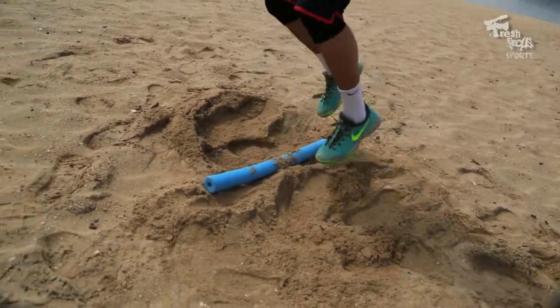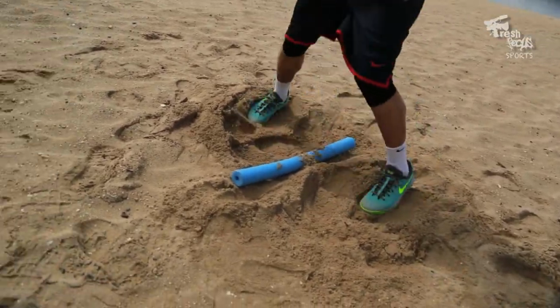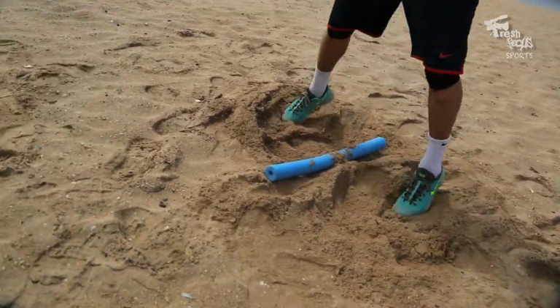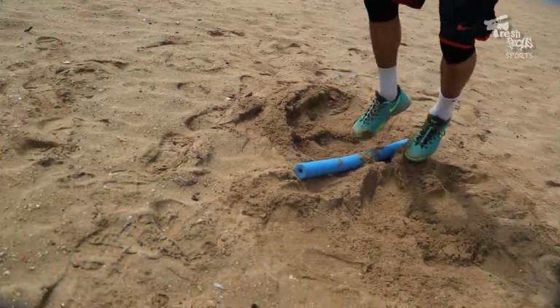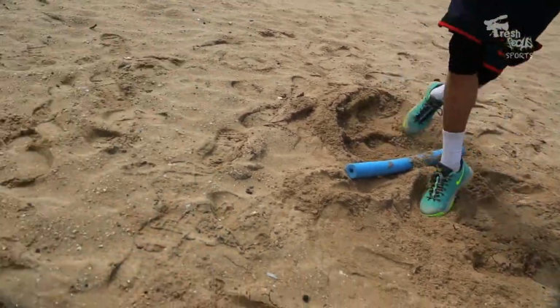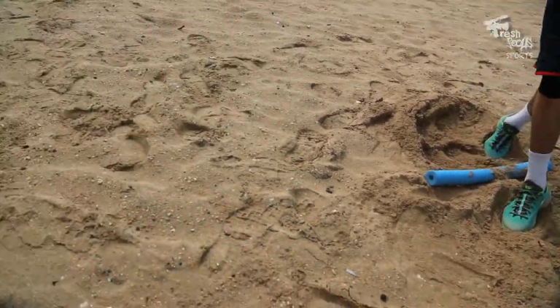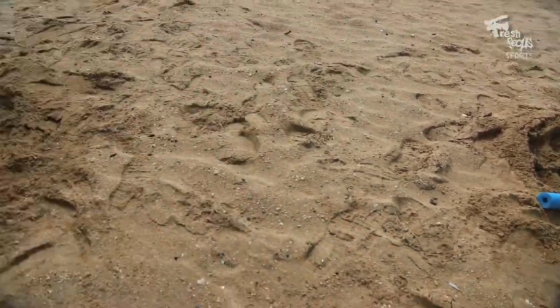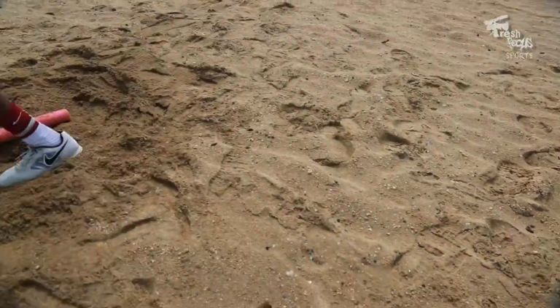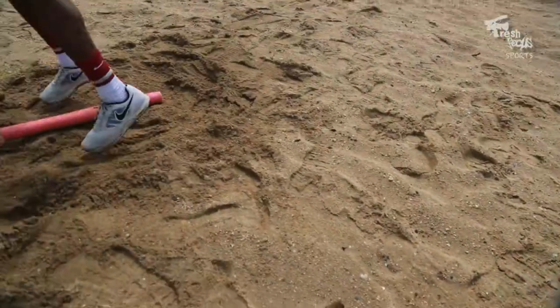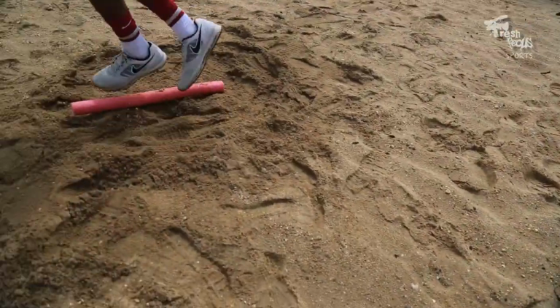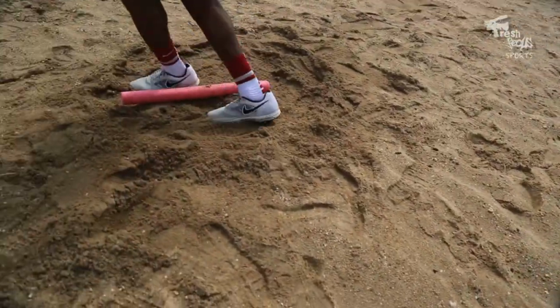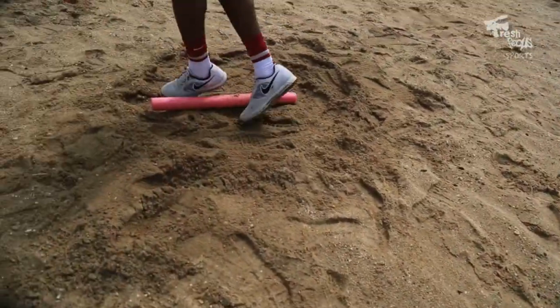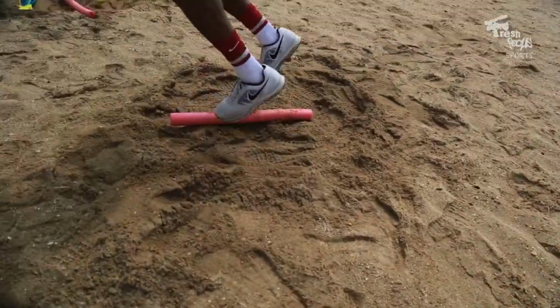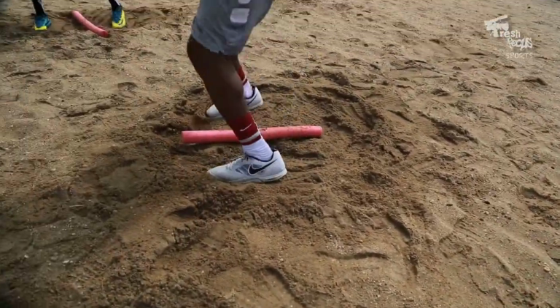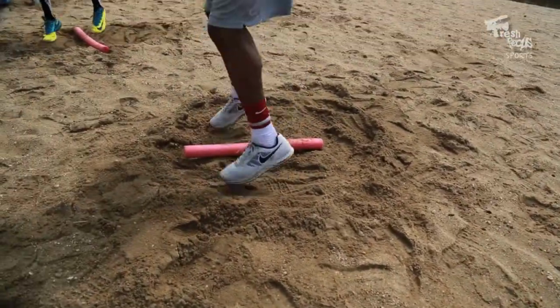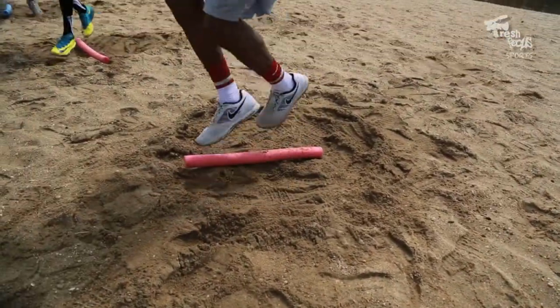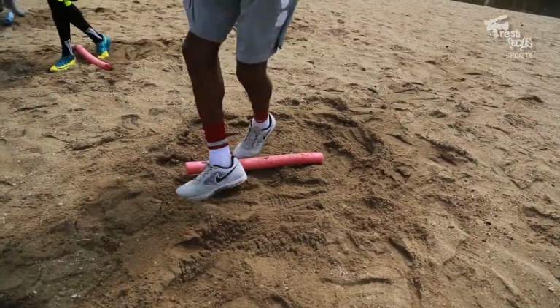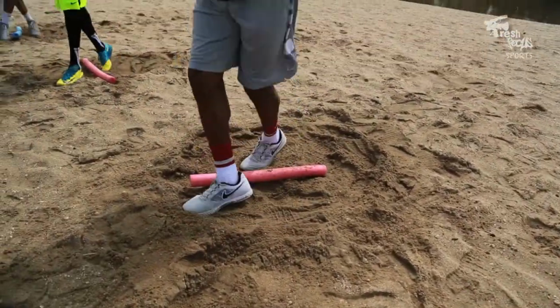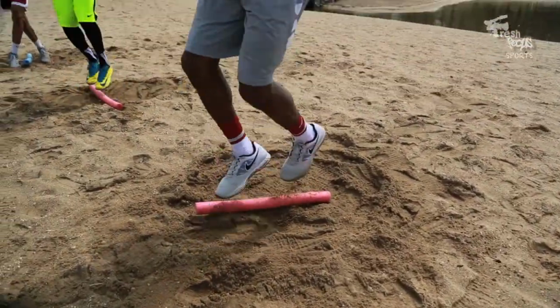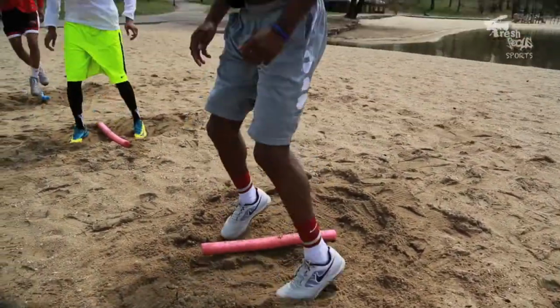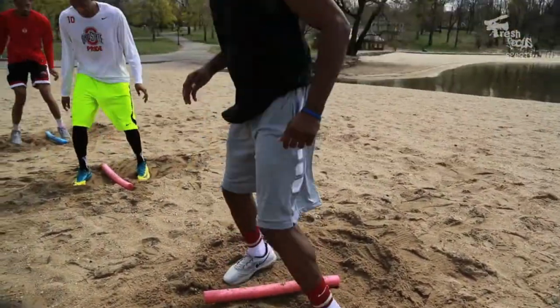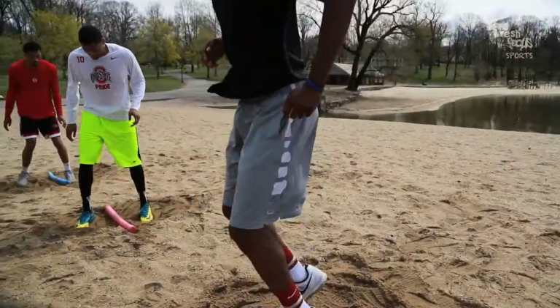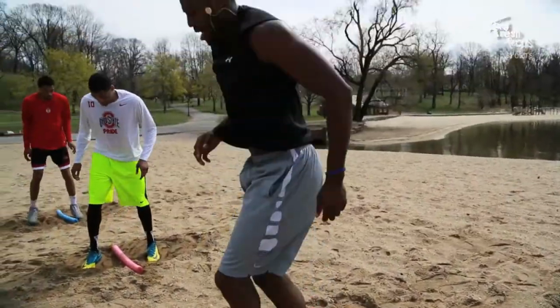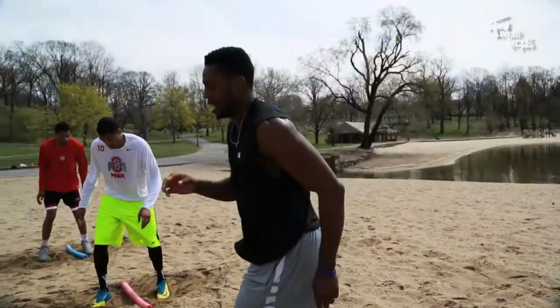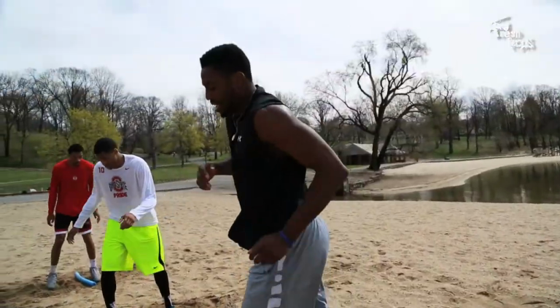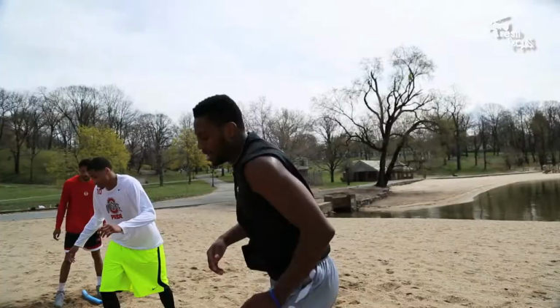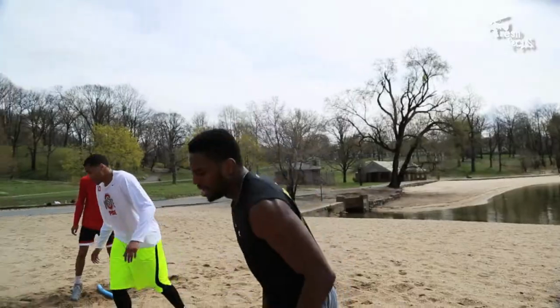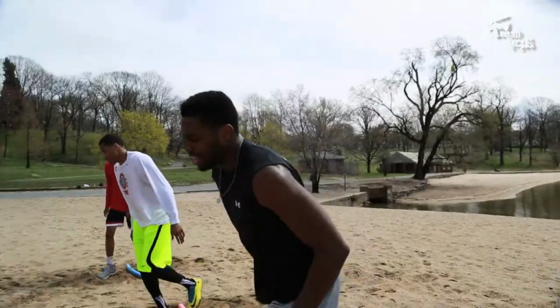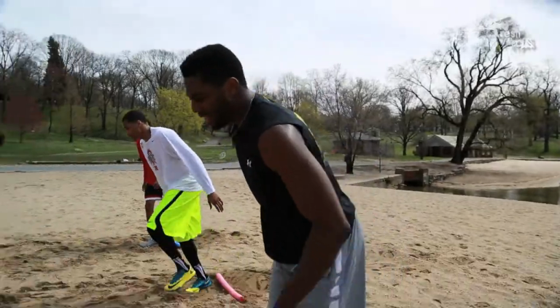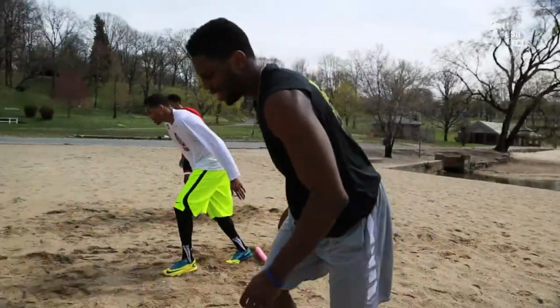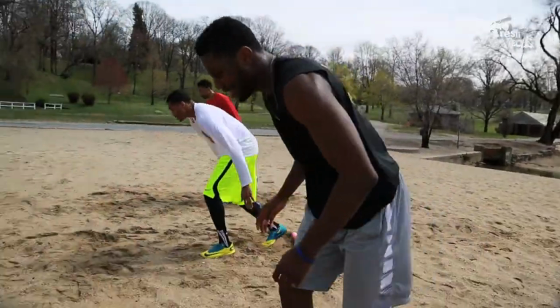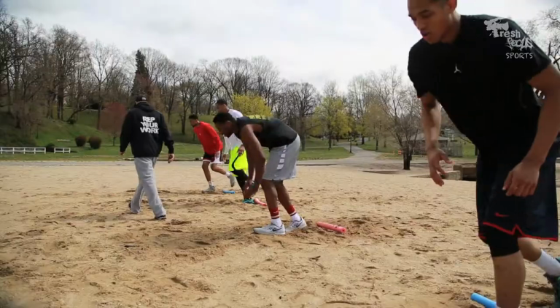Let's go, let's go. And four pushups — let's go, let's go!